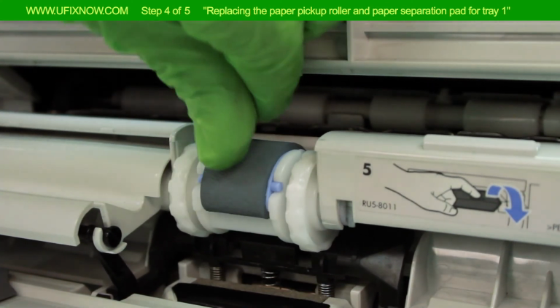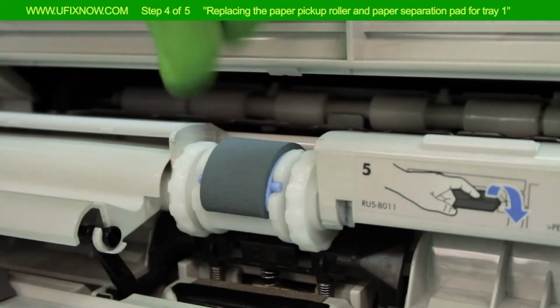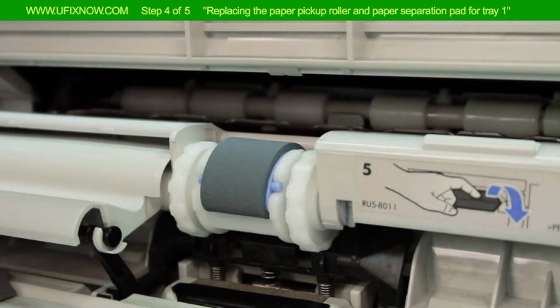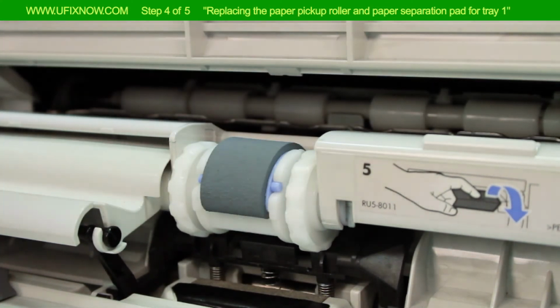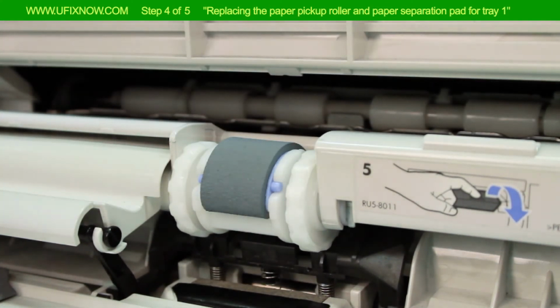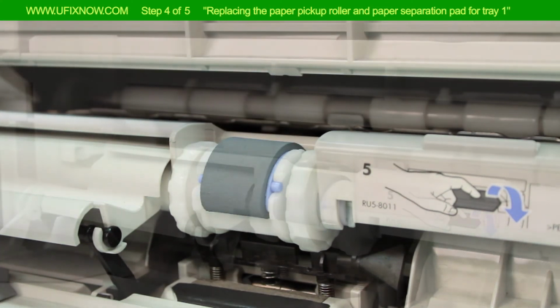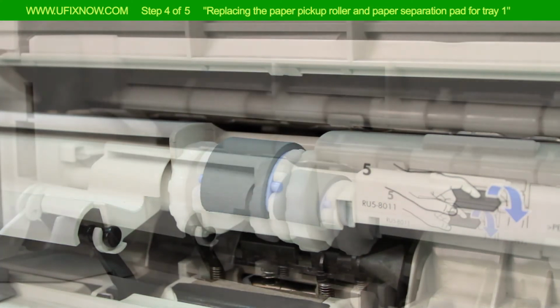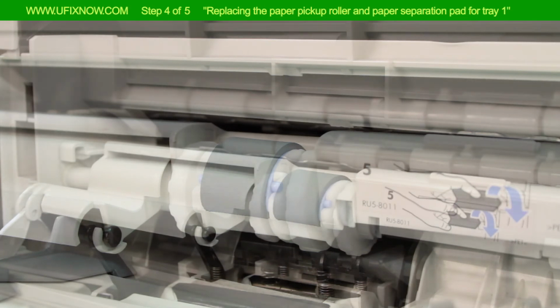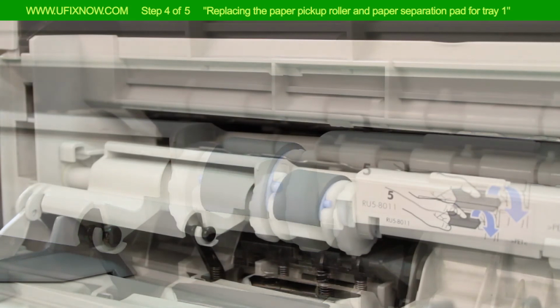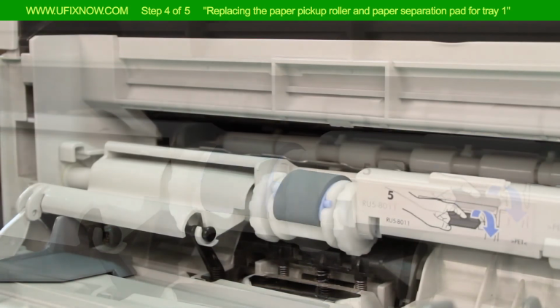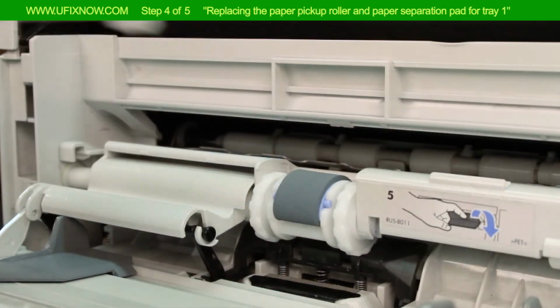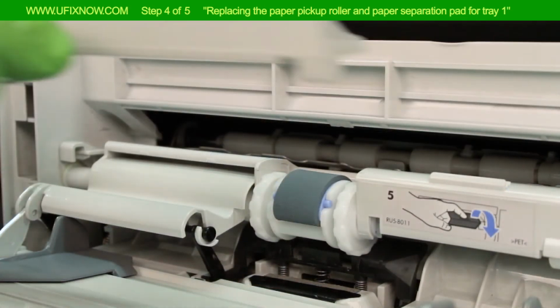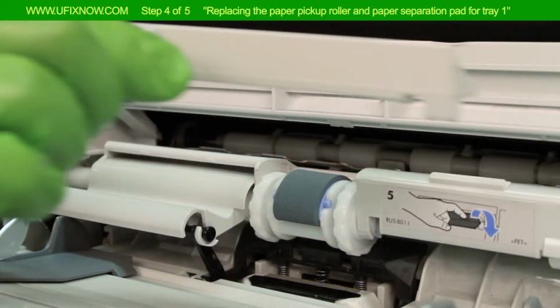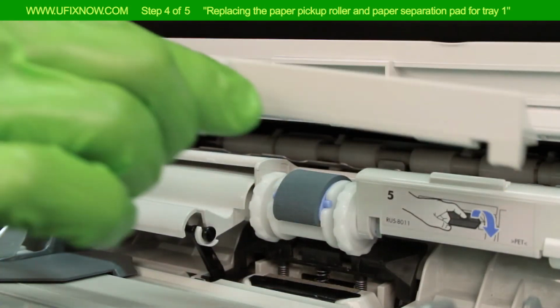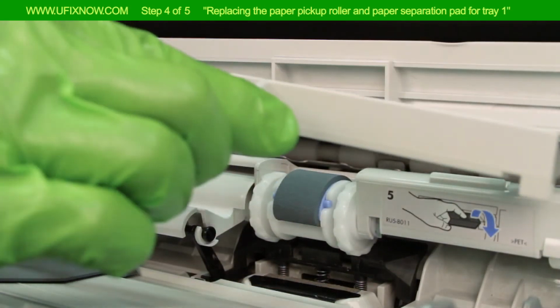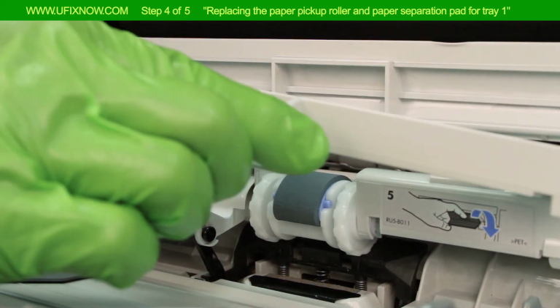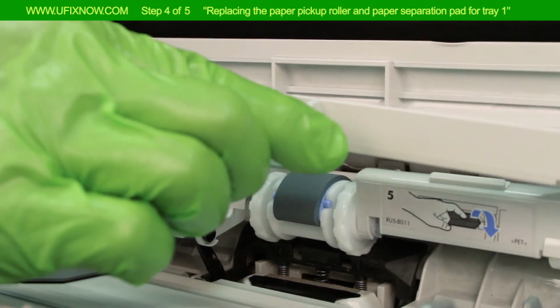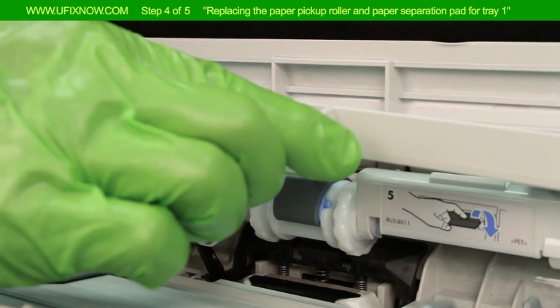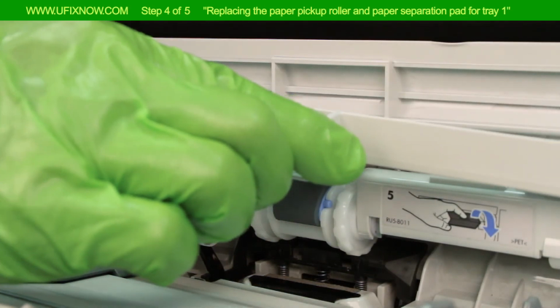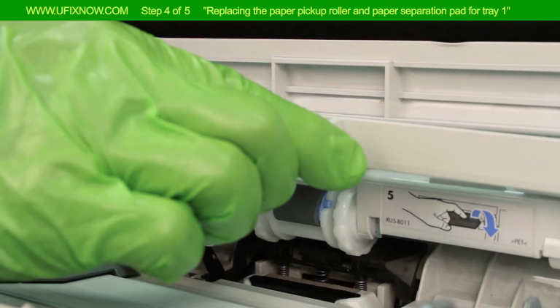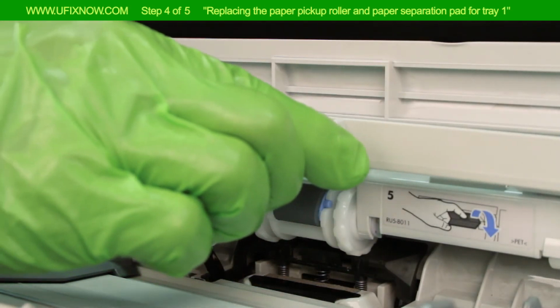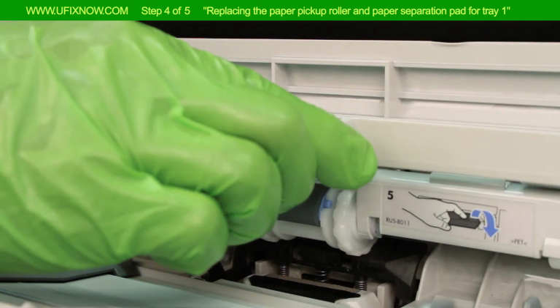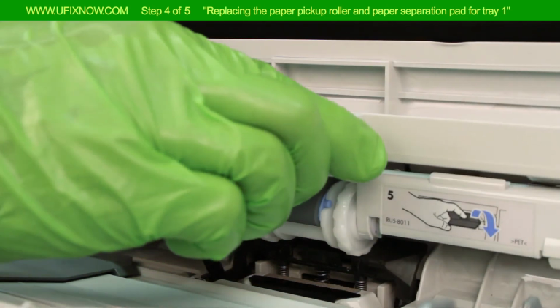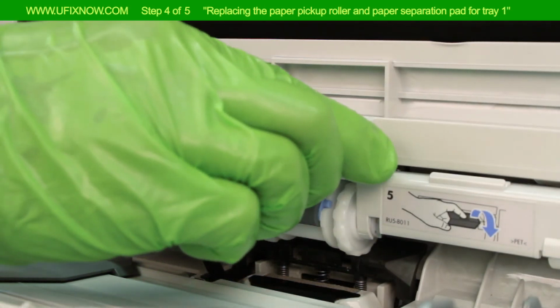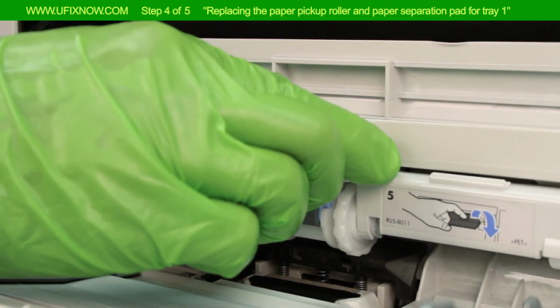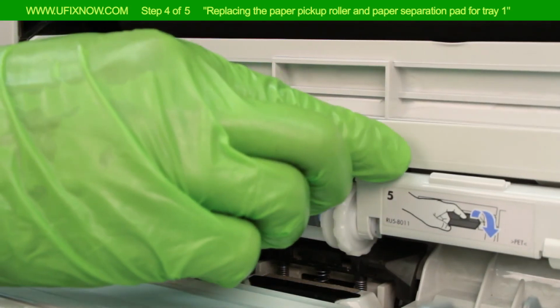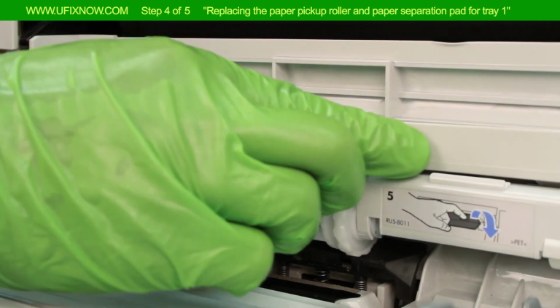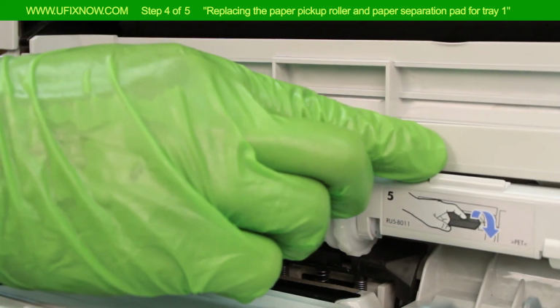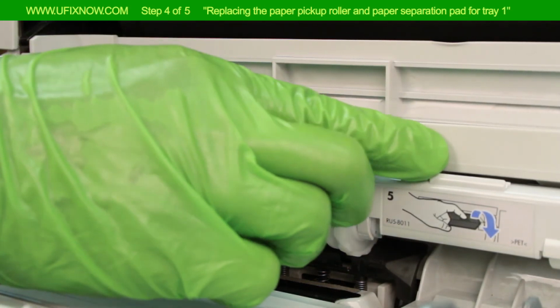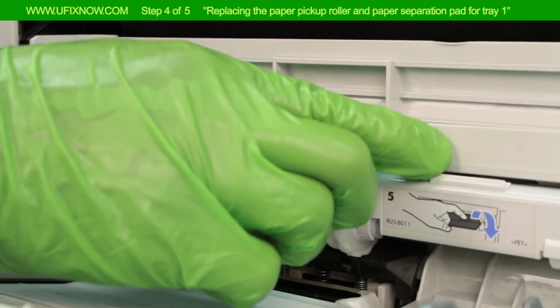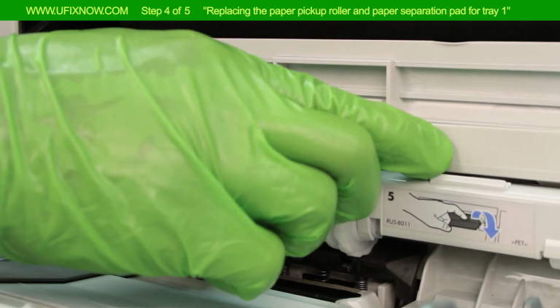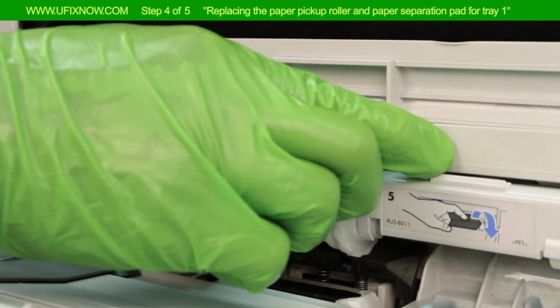Replace the dust cover. Step 4 is now complete.